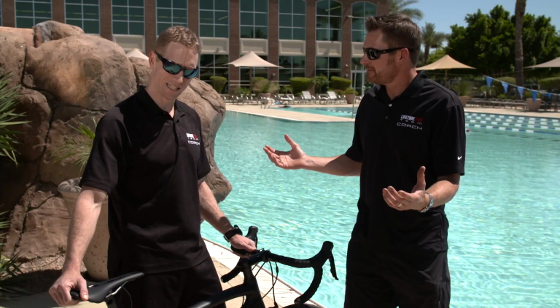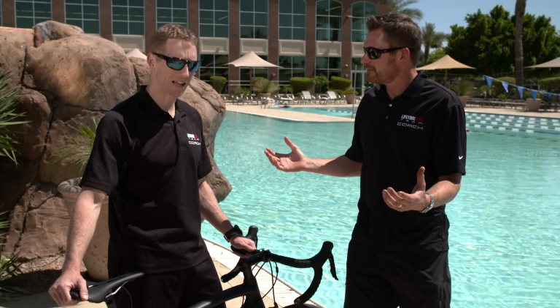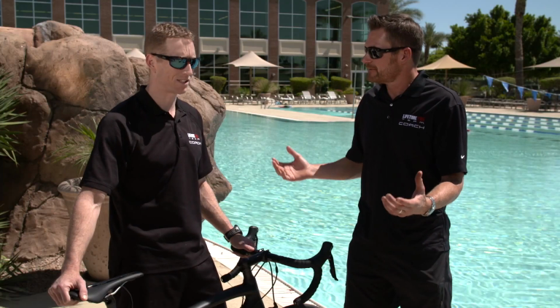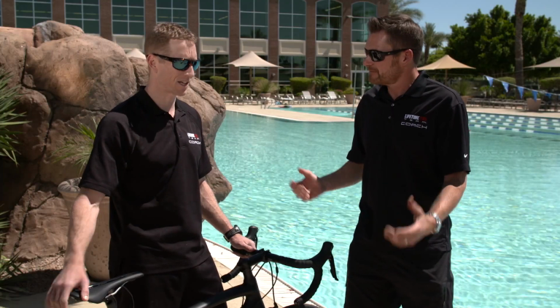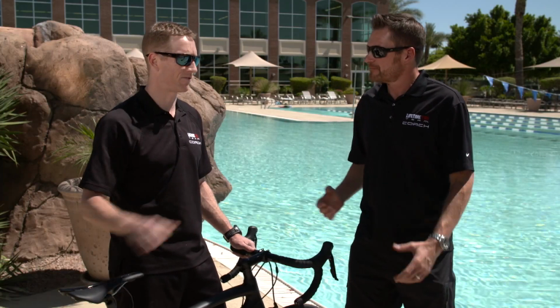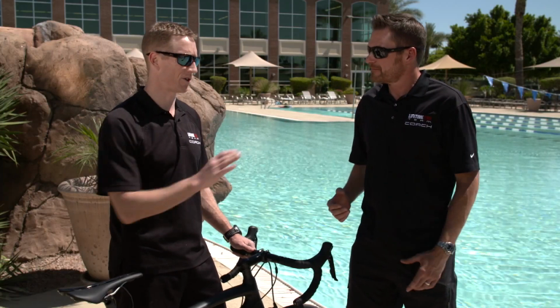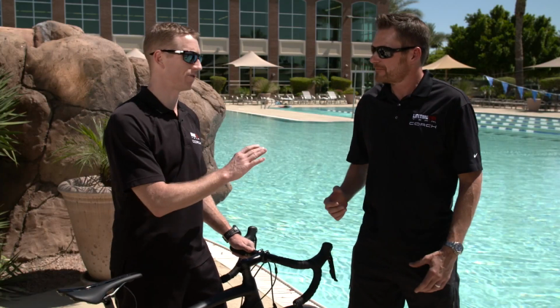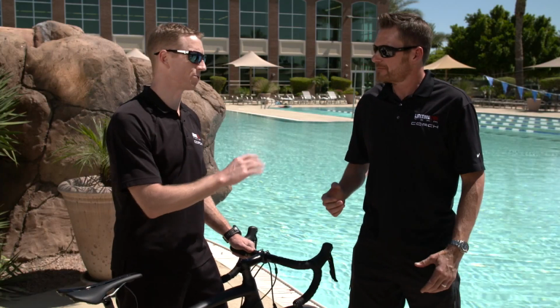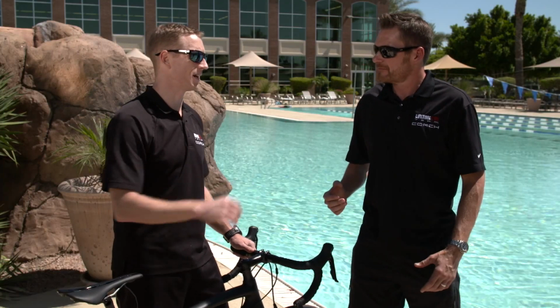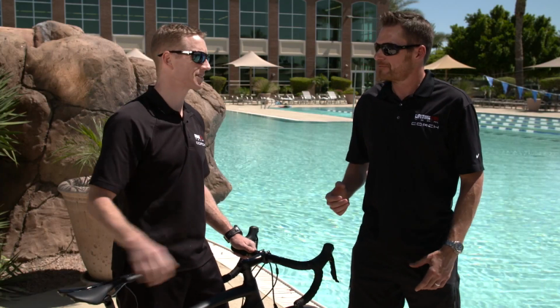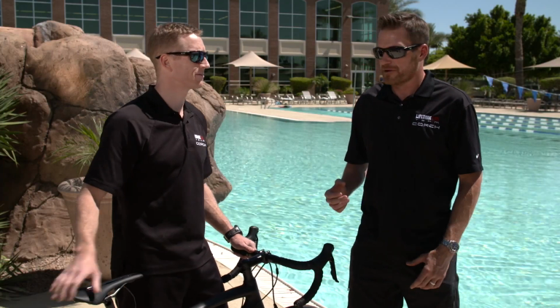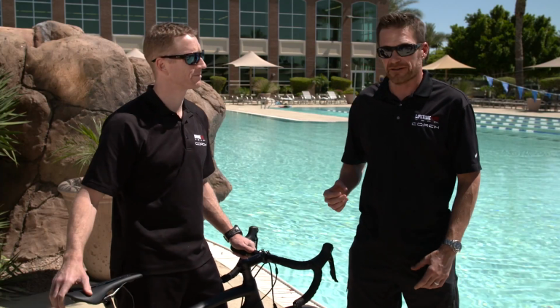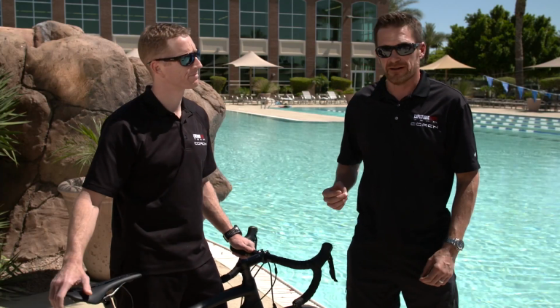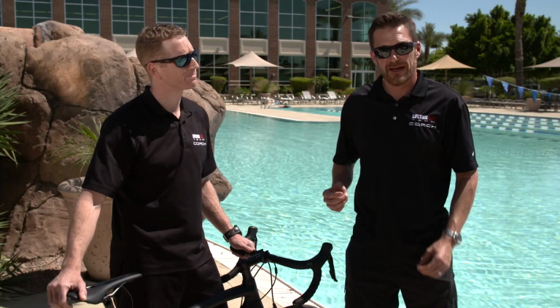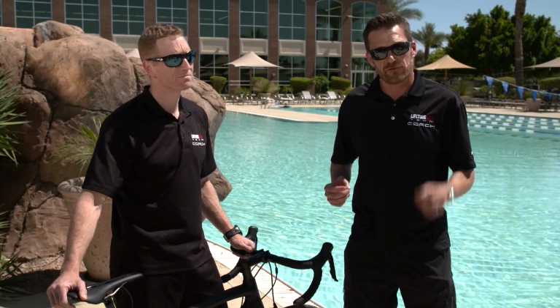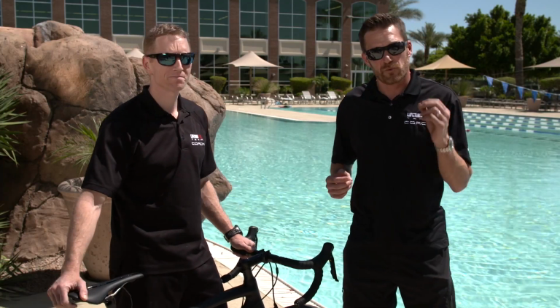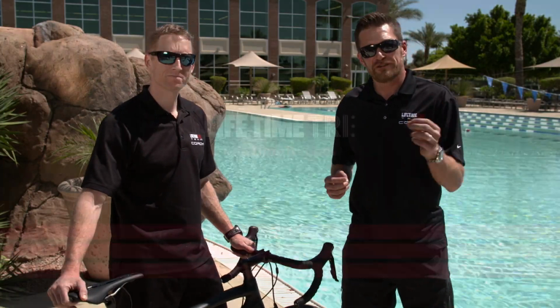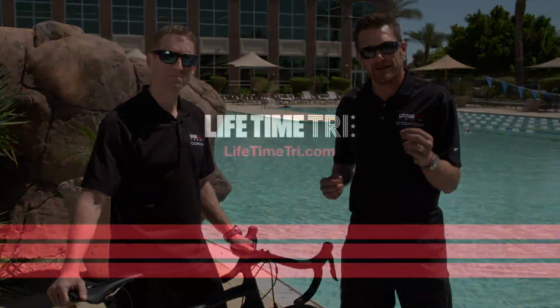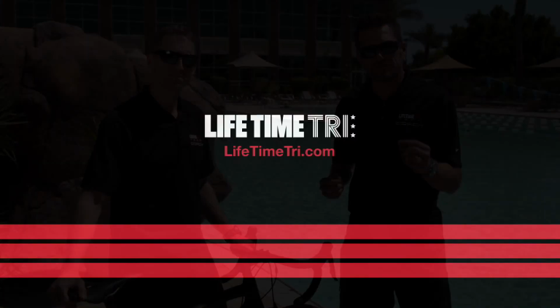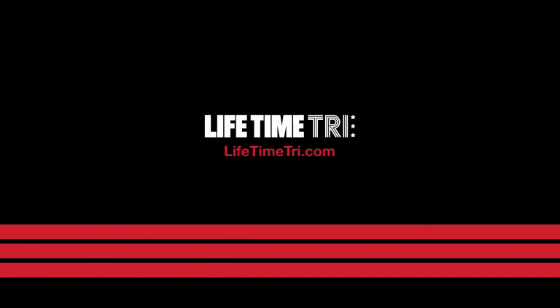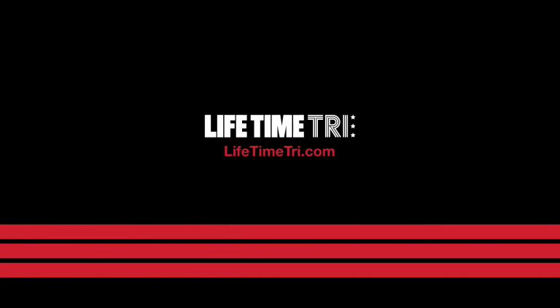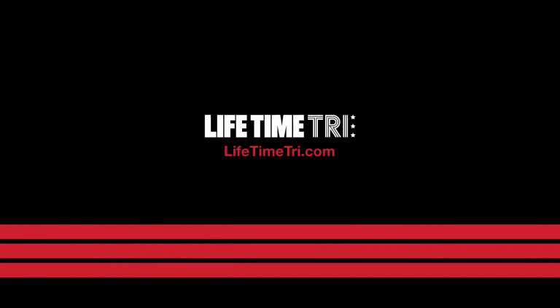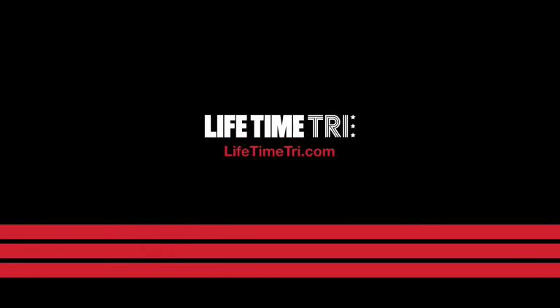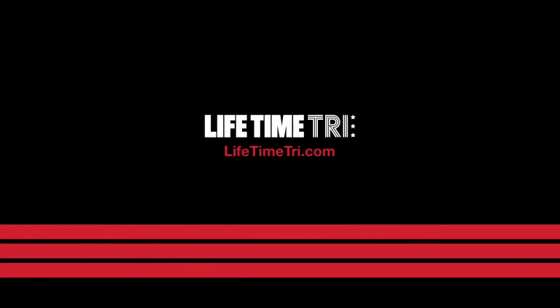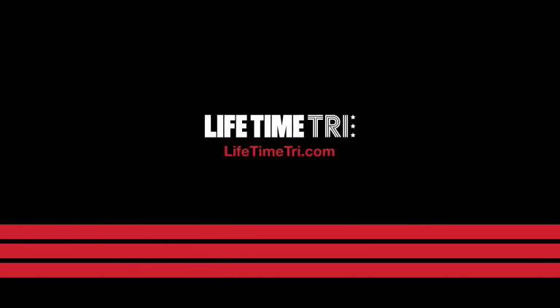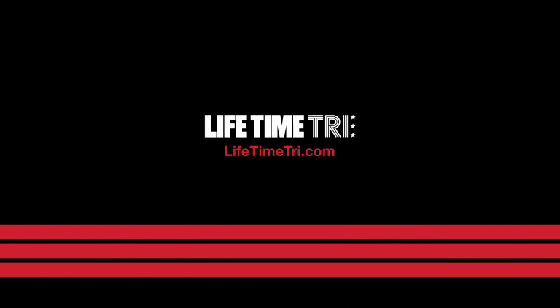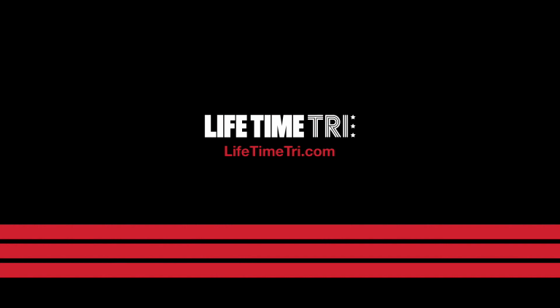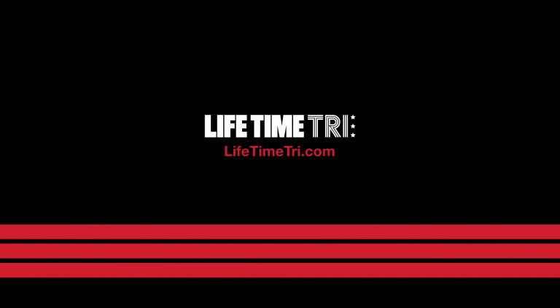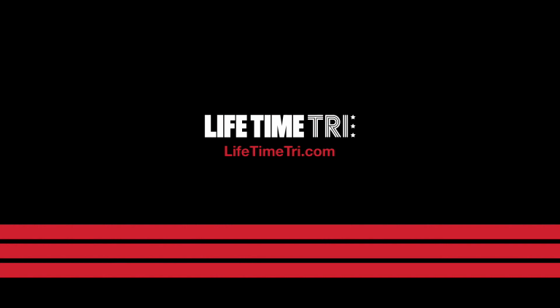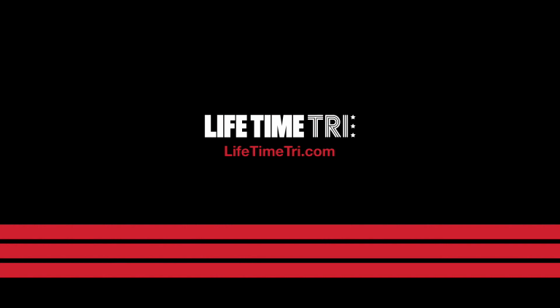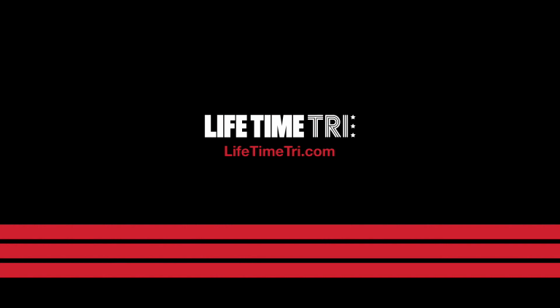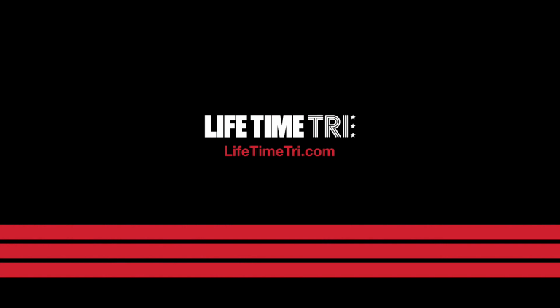It's again very individualized. For more tips visit LifetimeTri.com.